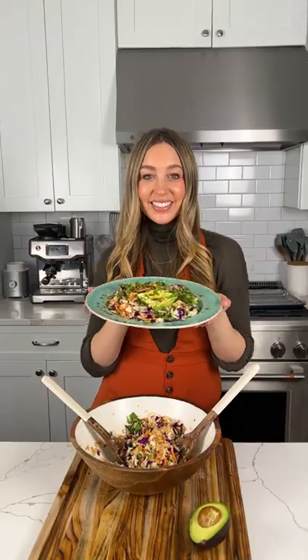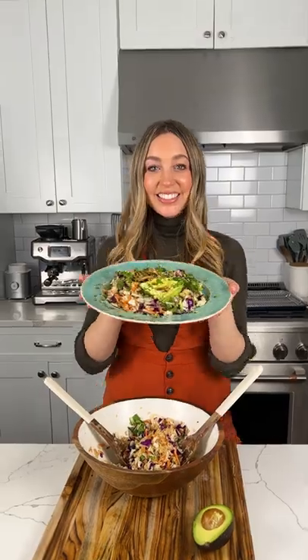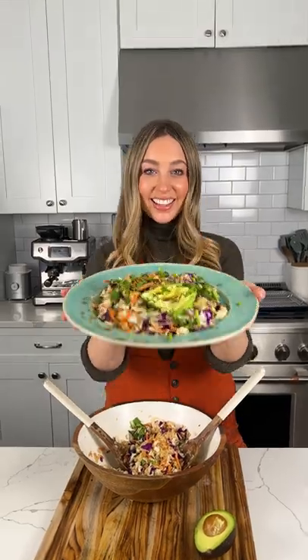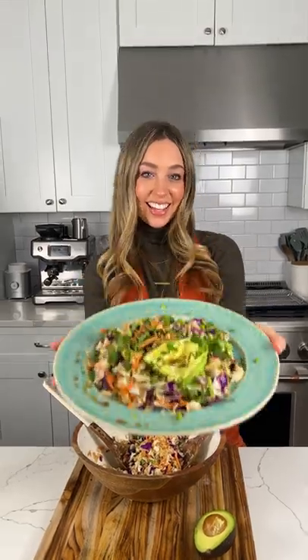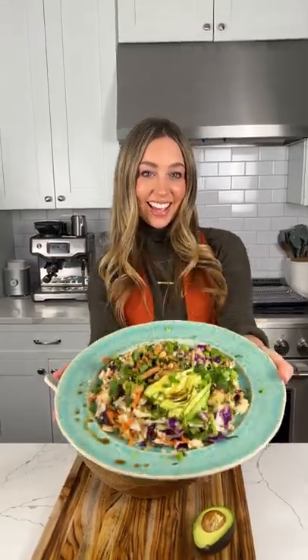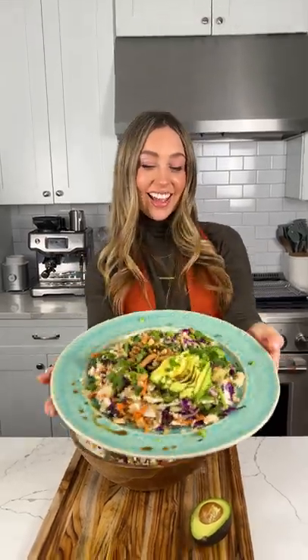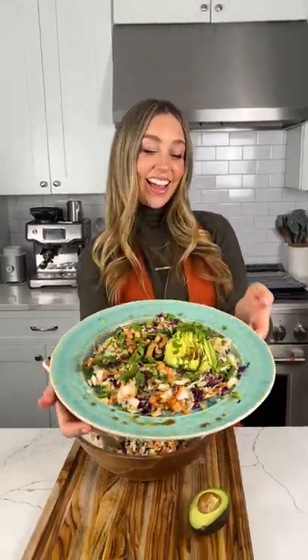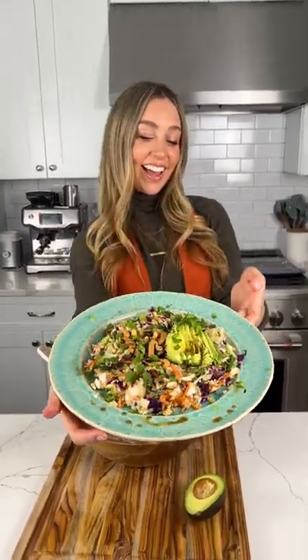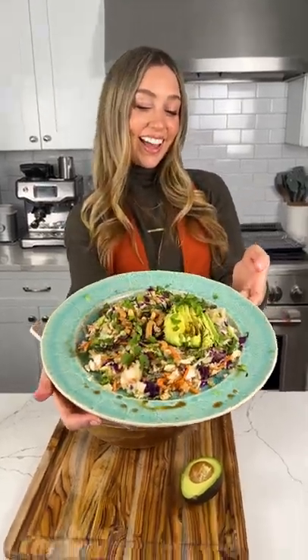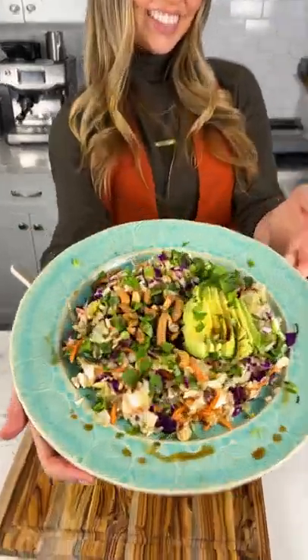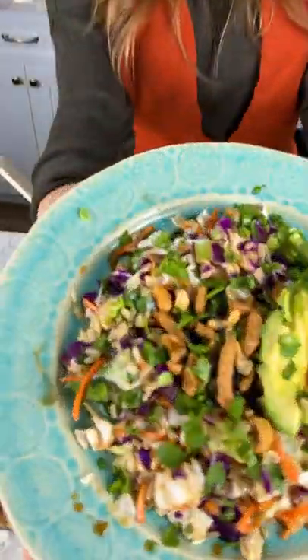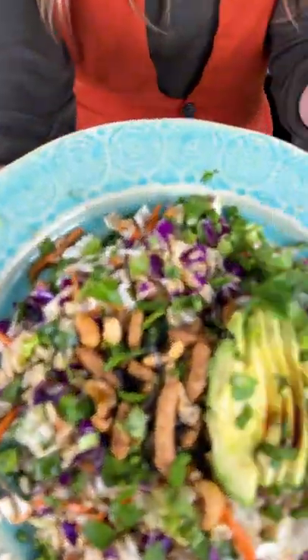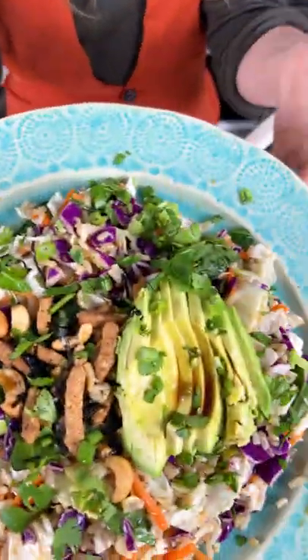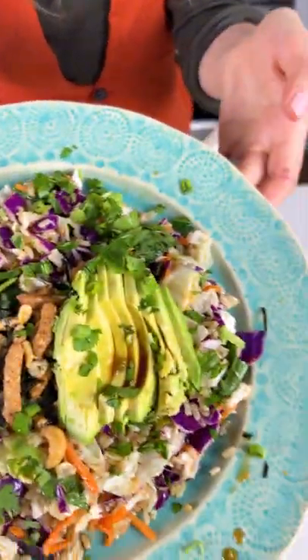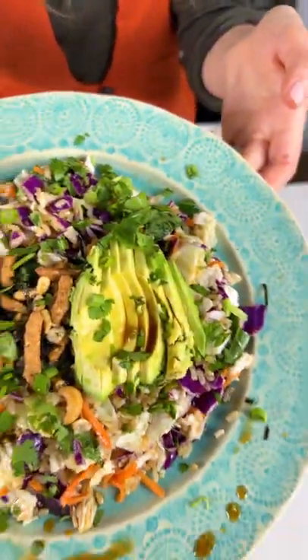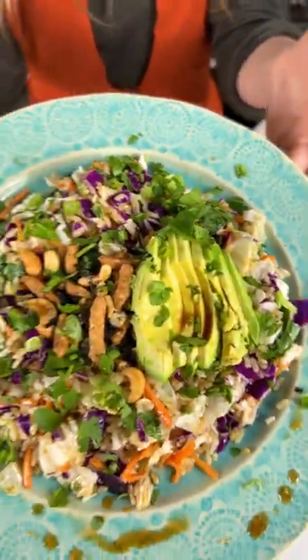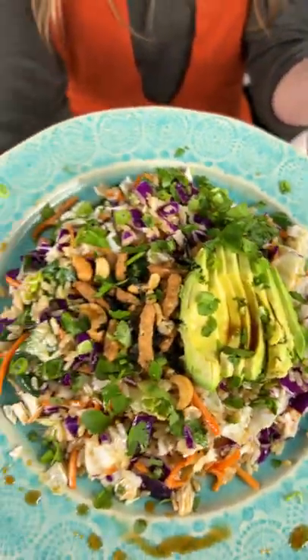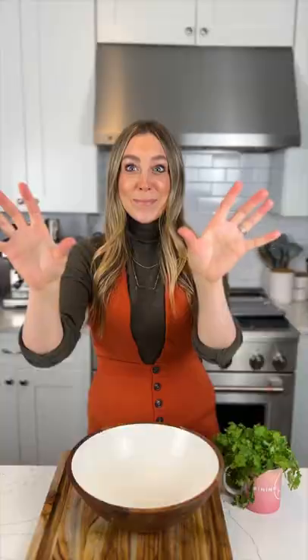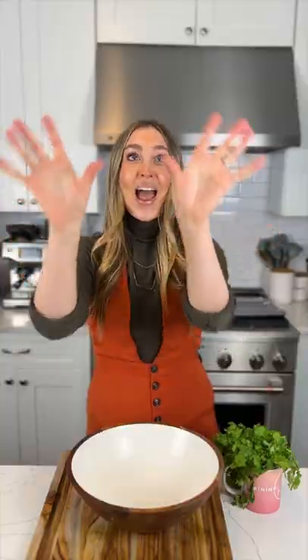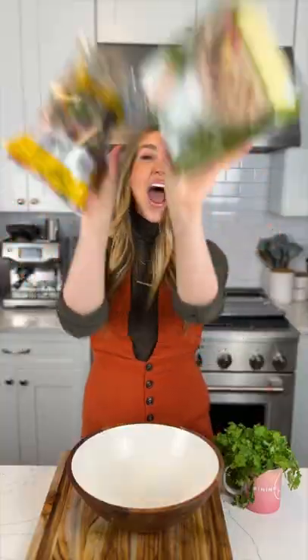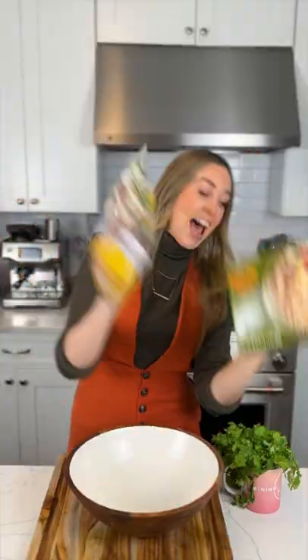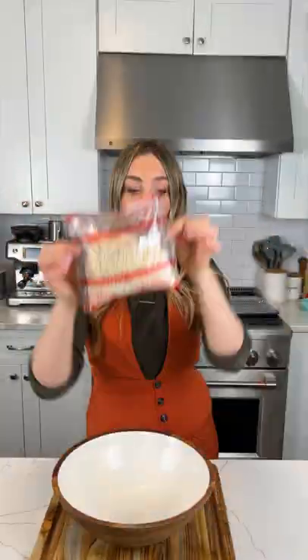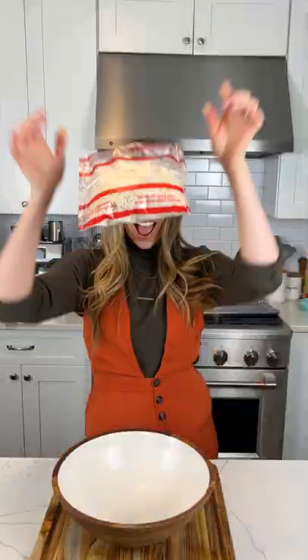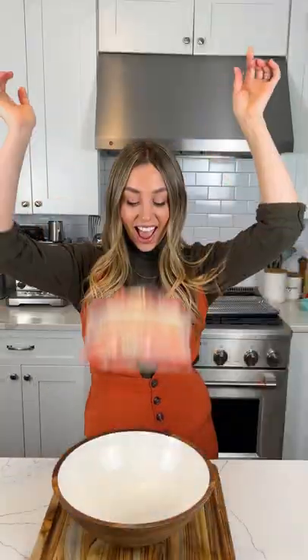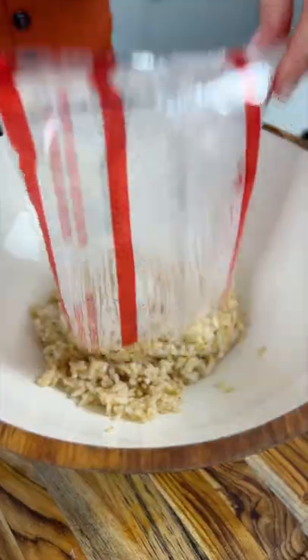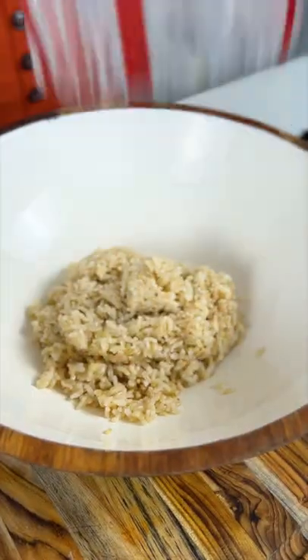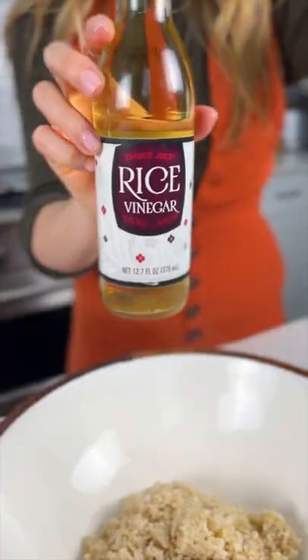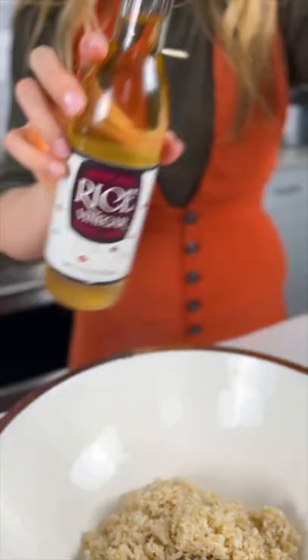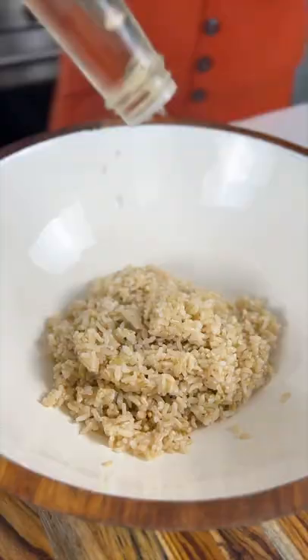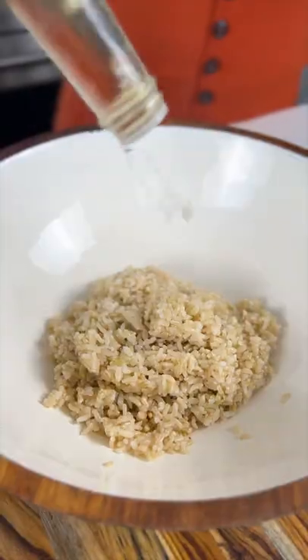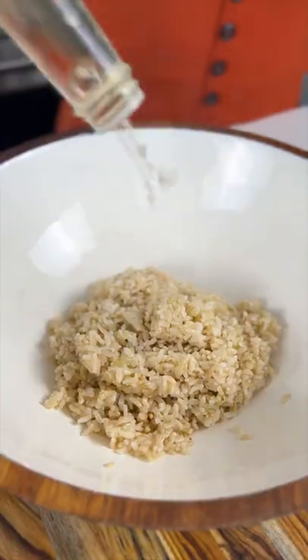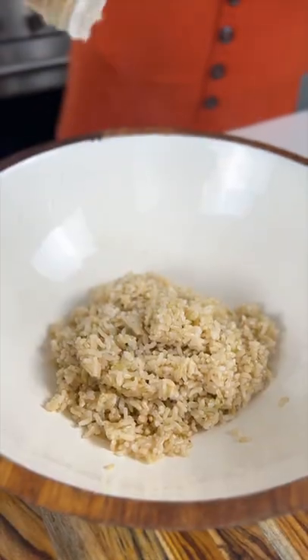Let's make a 10-minute lunch for two with Trader Joe's ingredients. Get the sesame crunch salad kit and the microwavable brown rice.